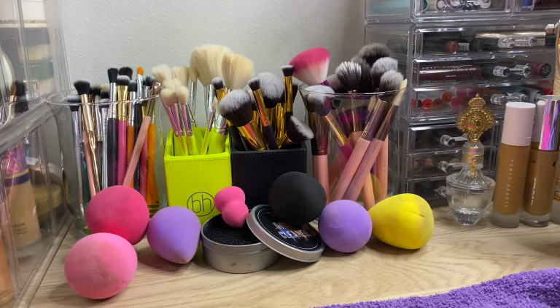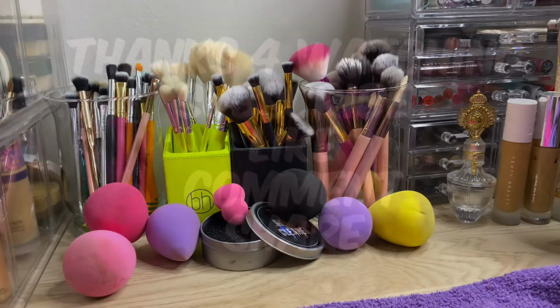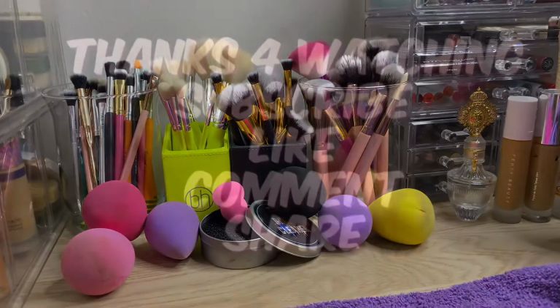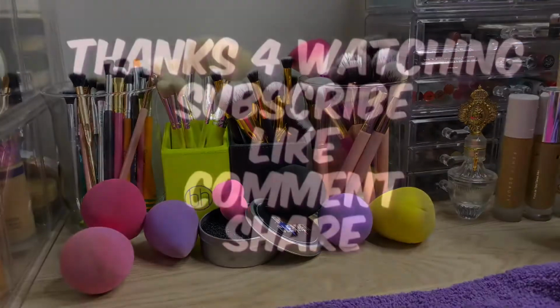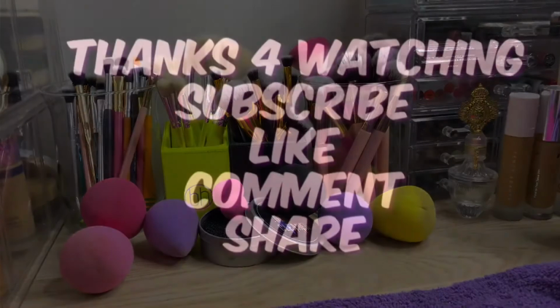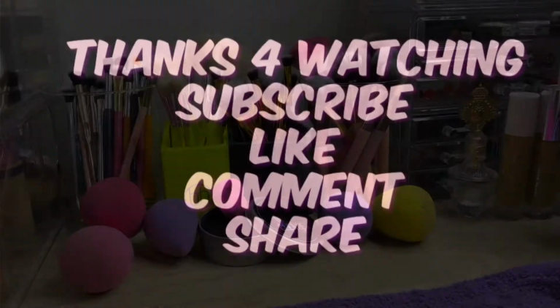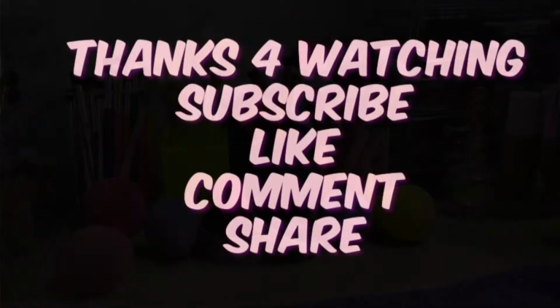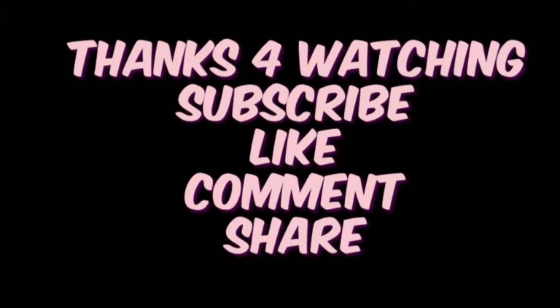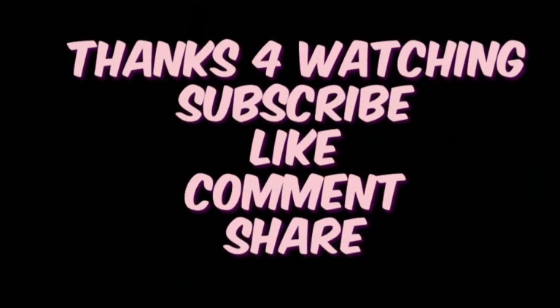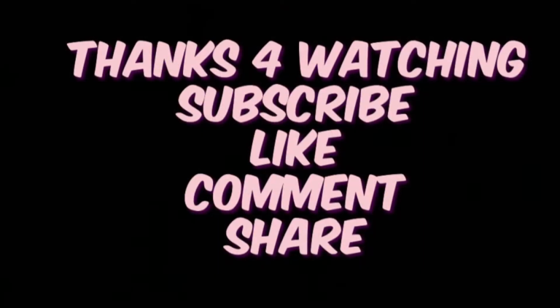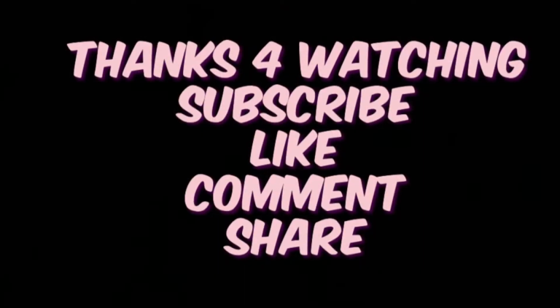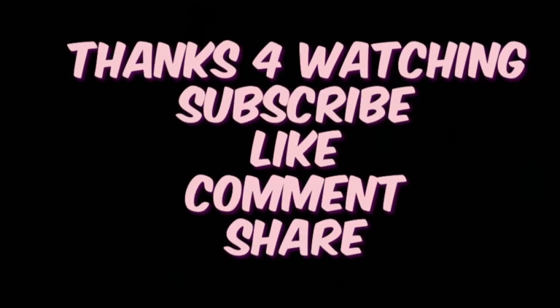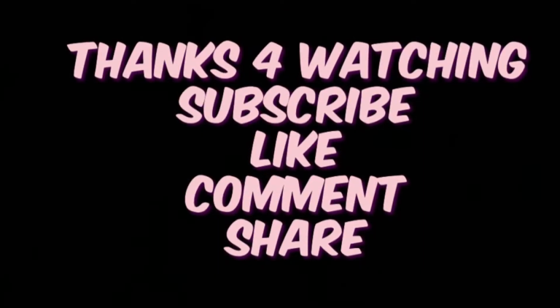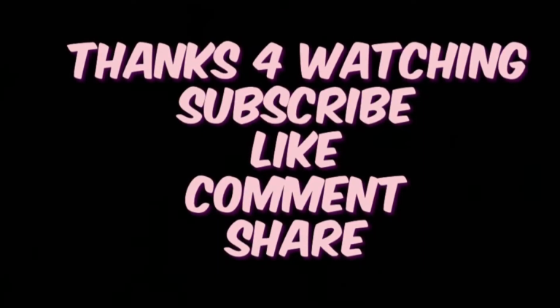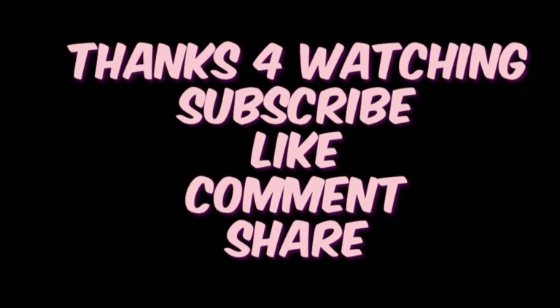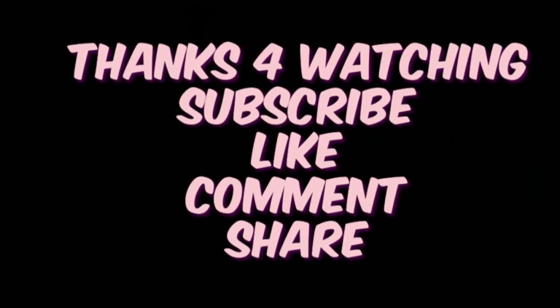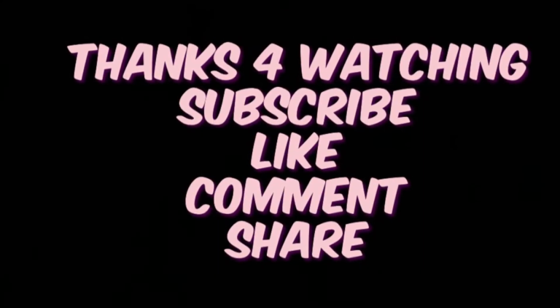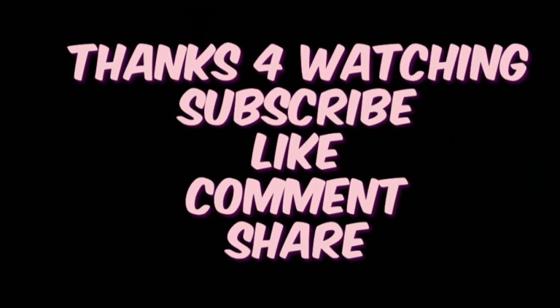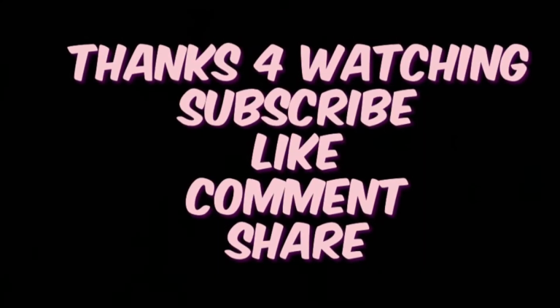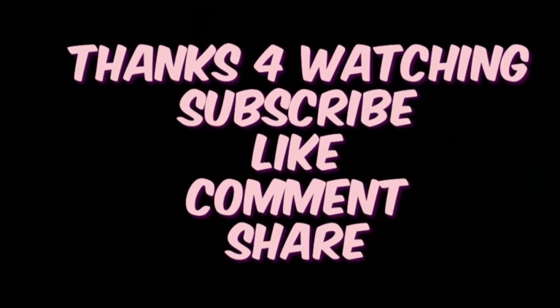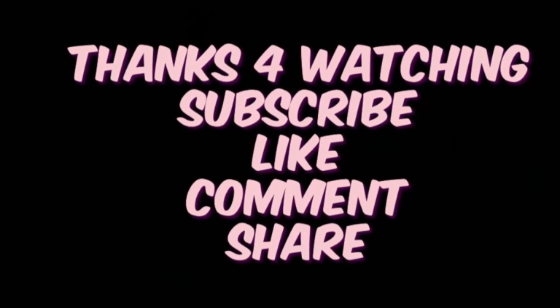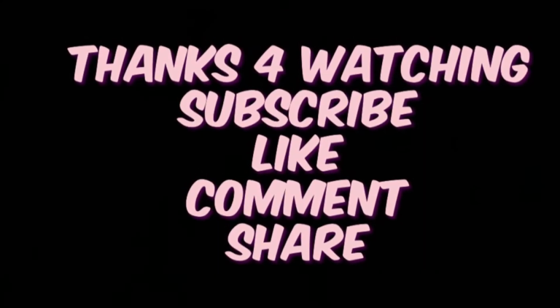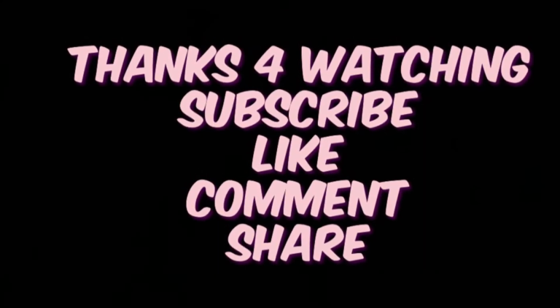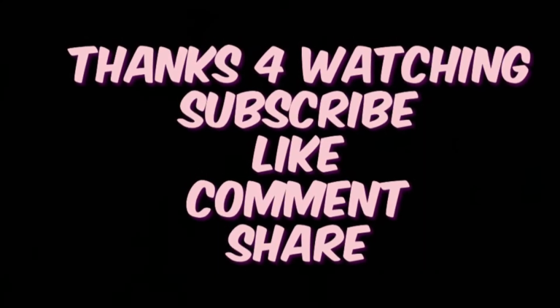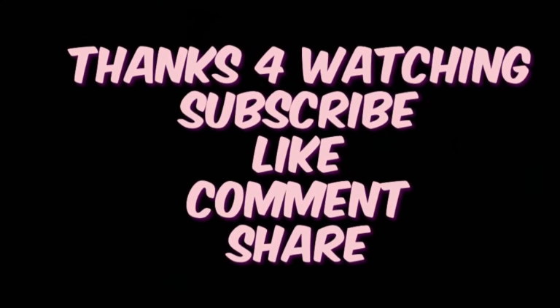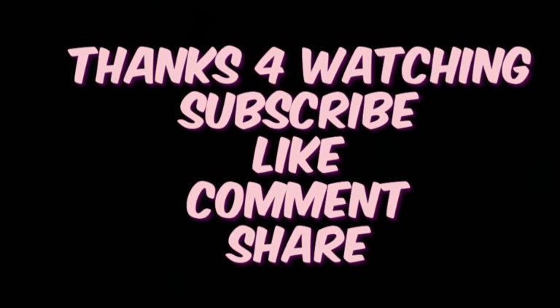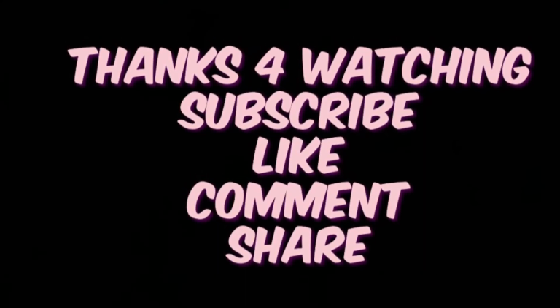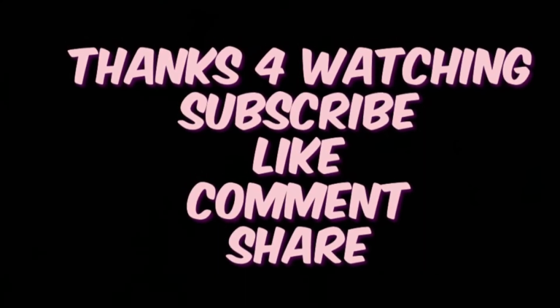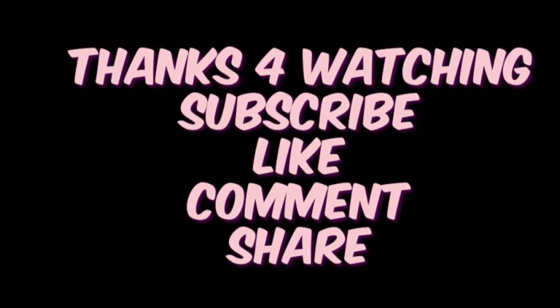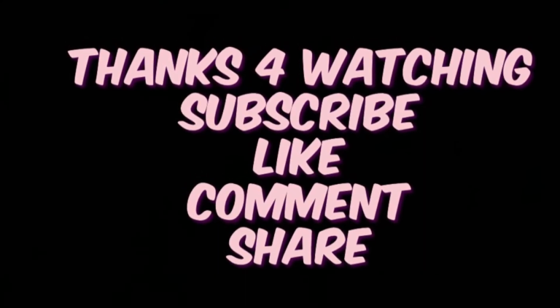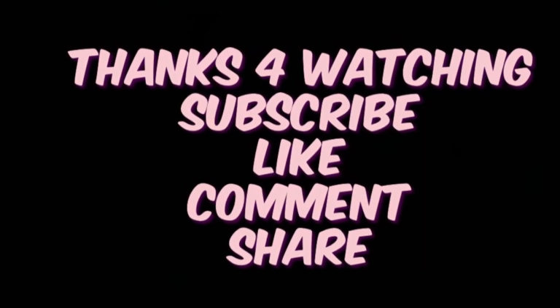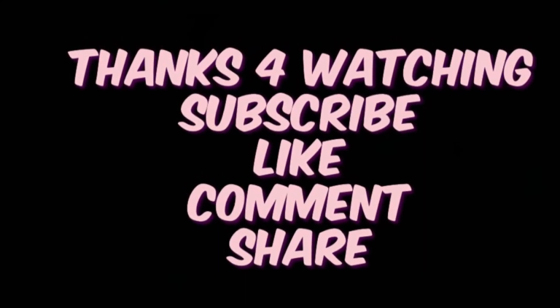Thanks so much for watching, guys. Bye-bye until next time!